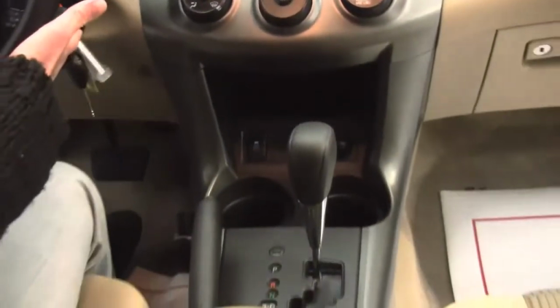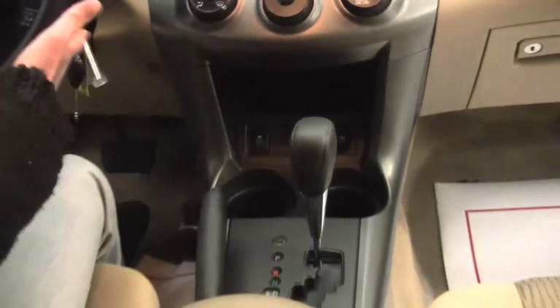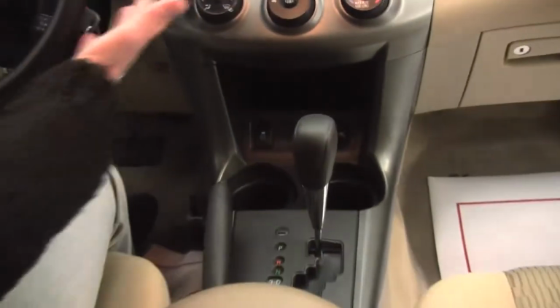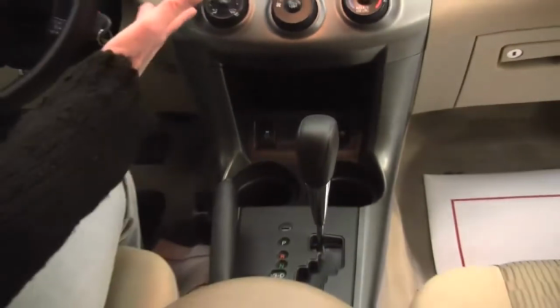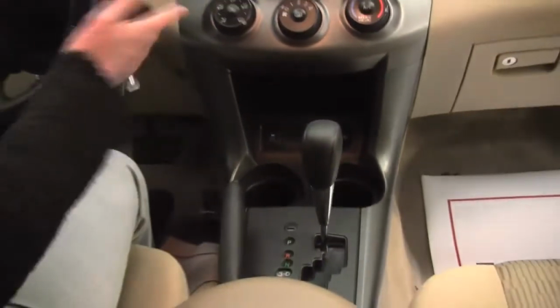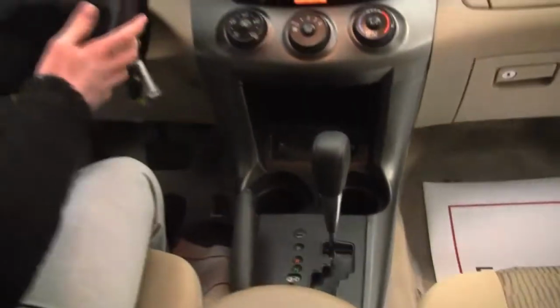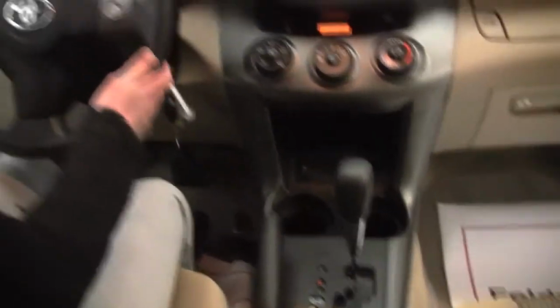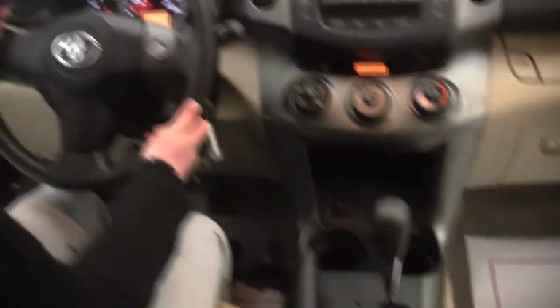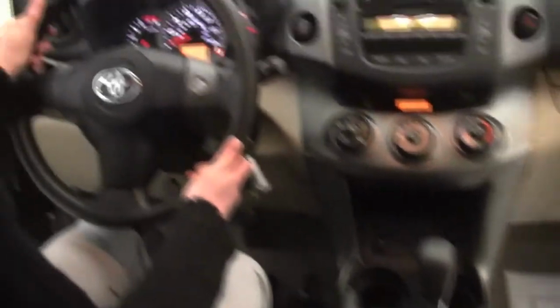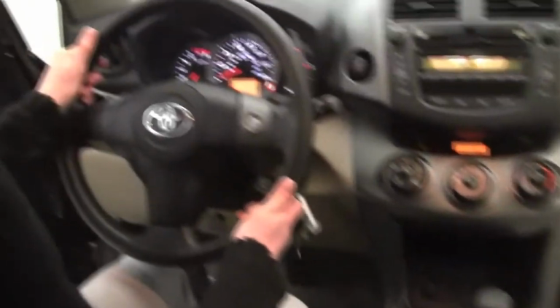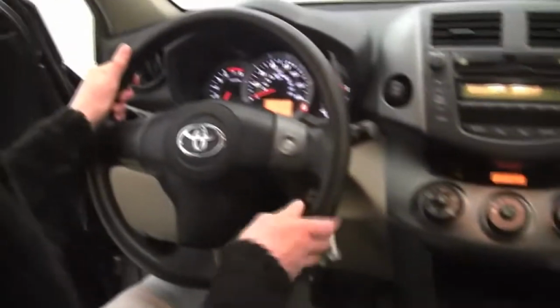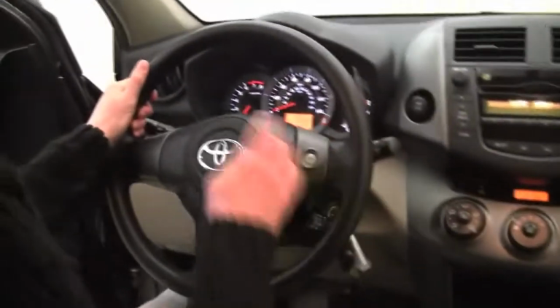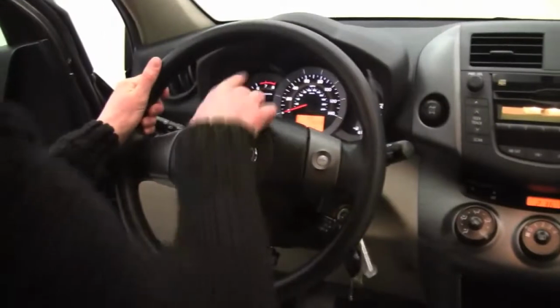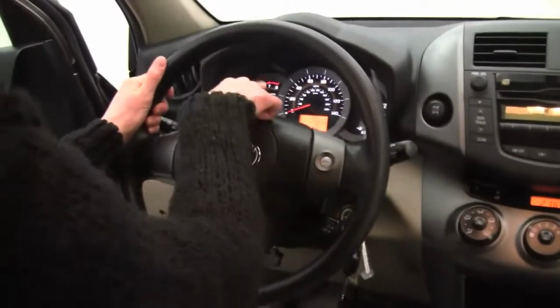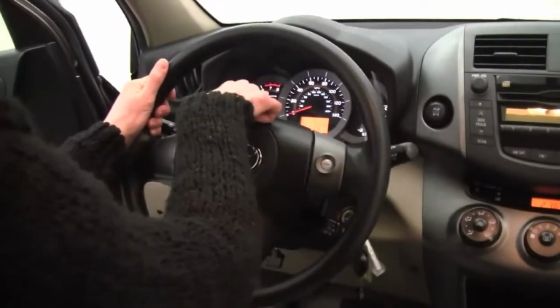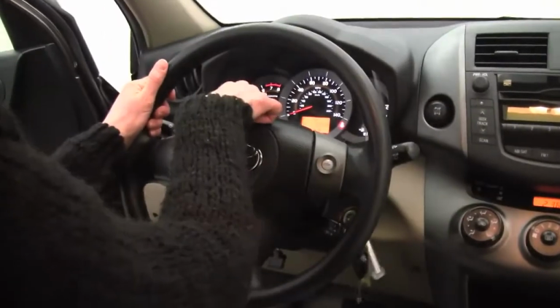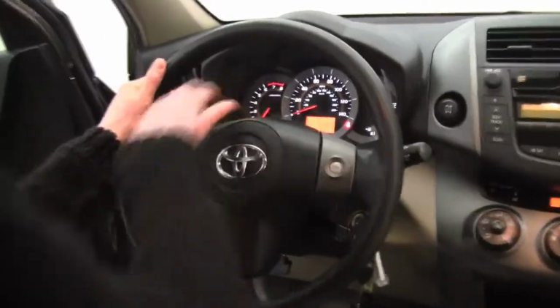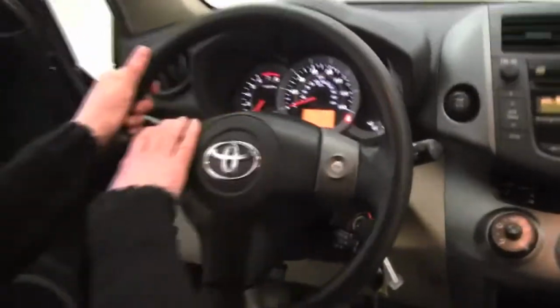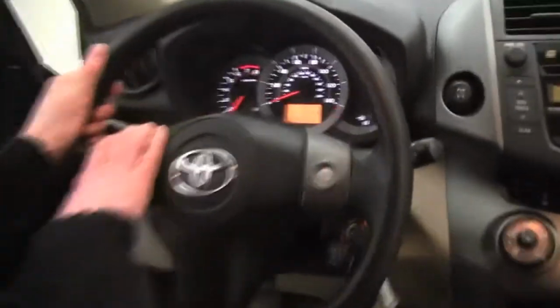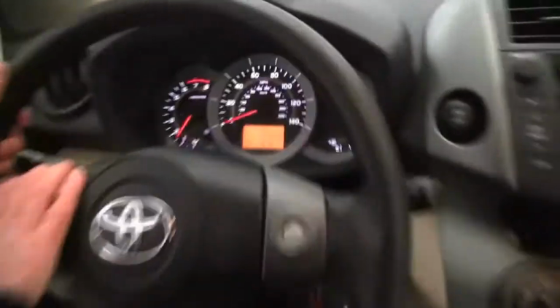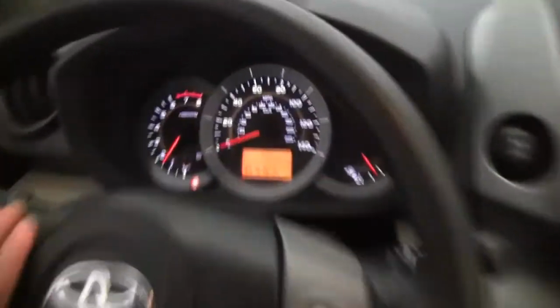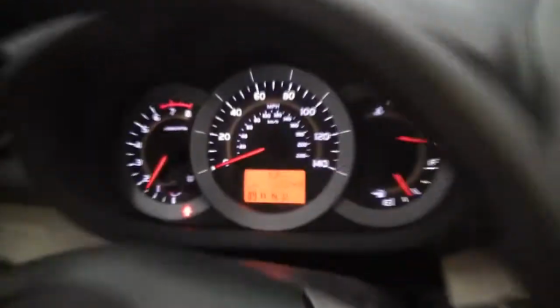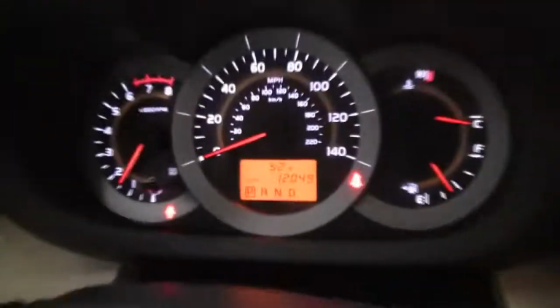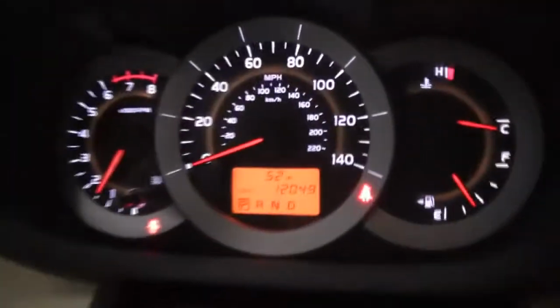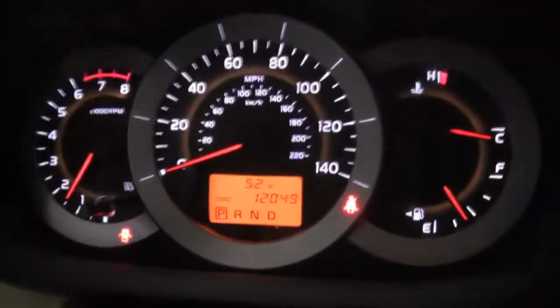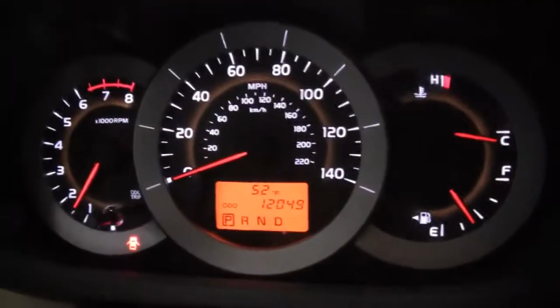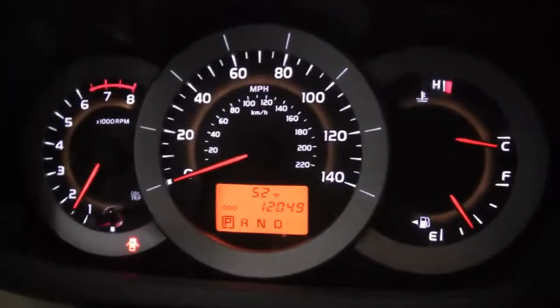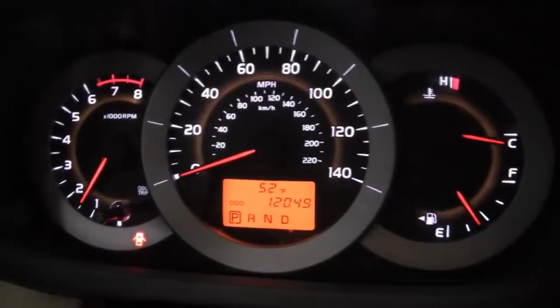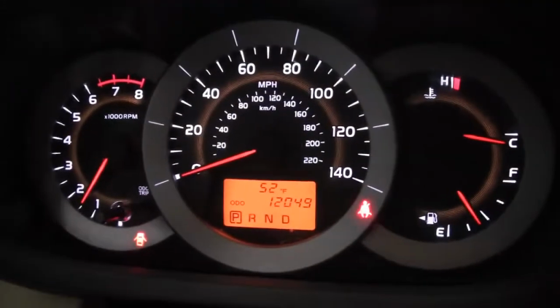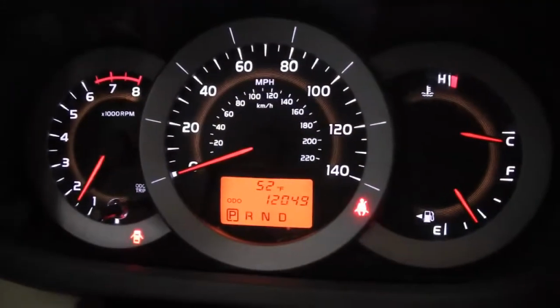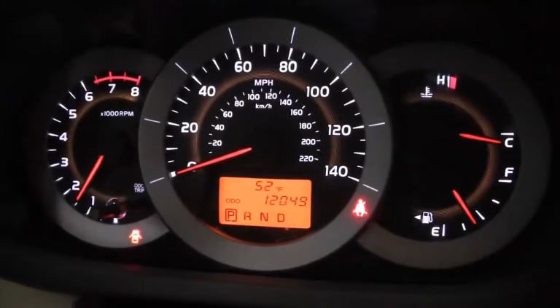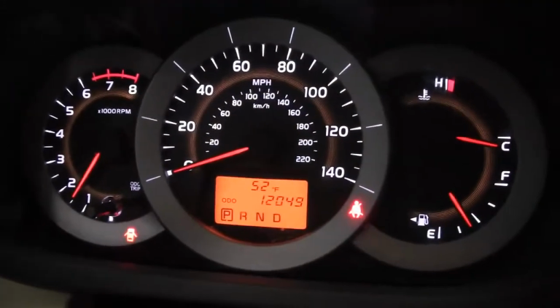And check it out everybody — low mileage! This vehicle only has 12,049 miles on it. Say what?